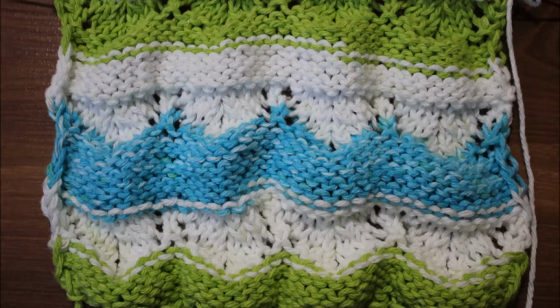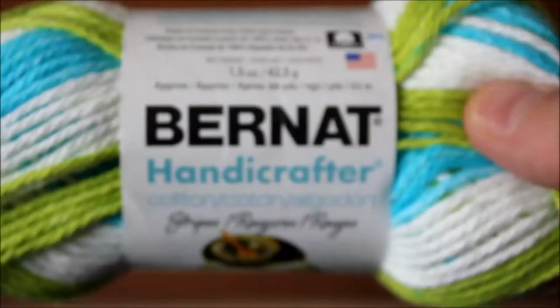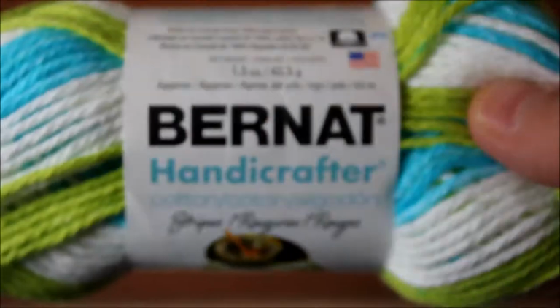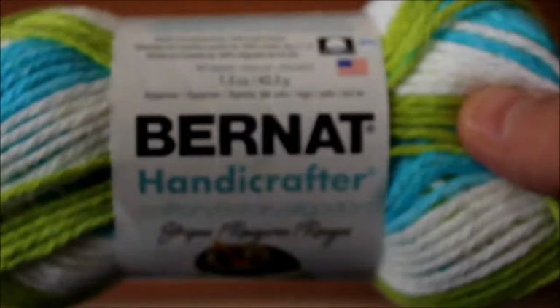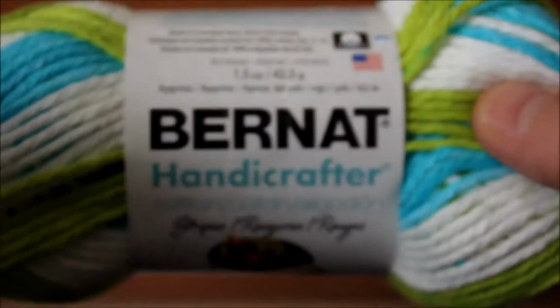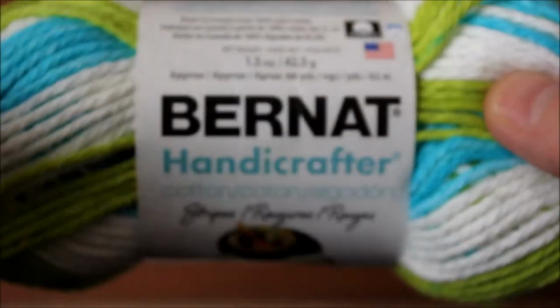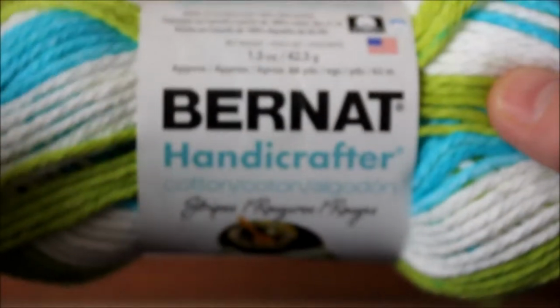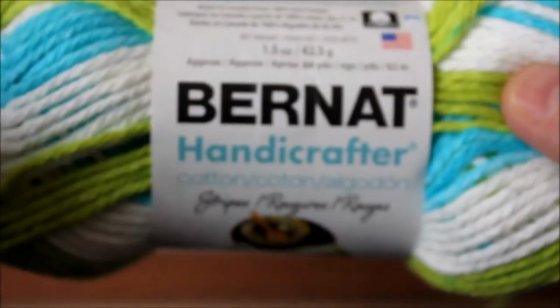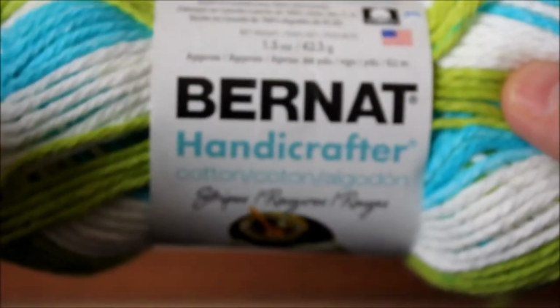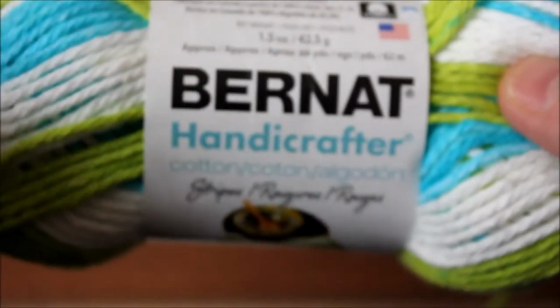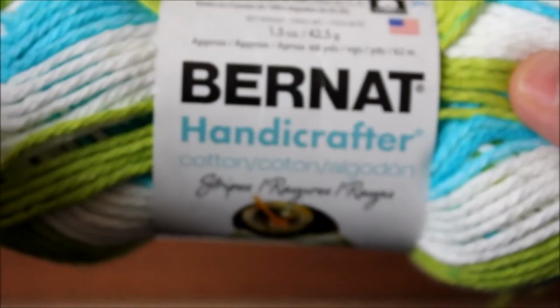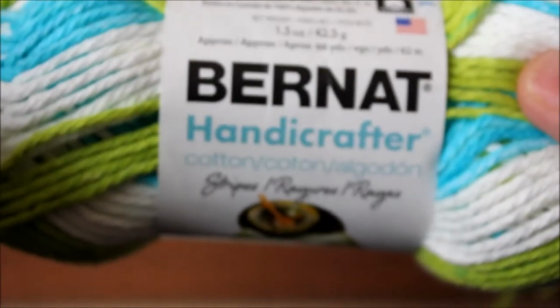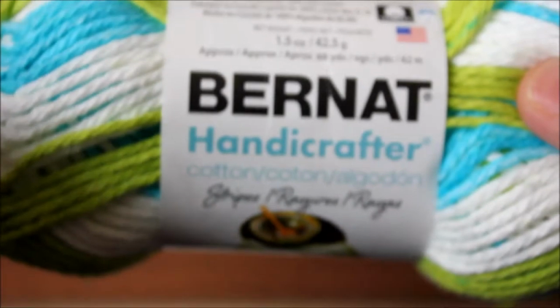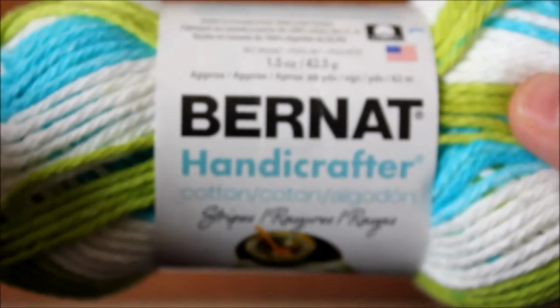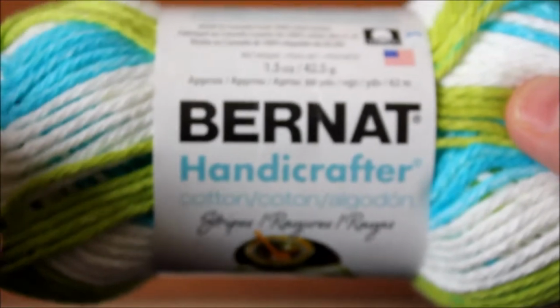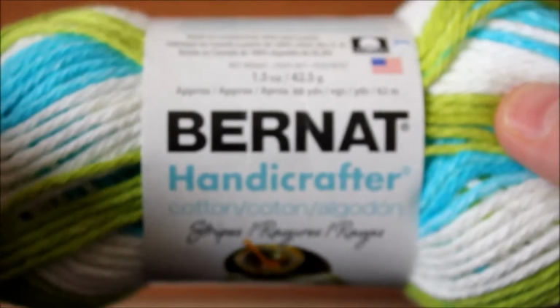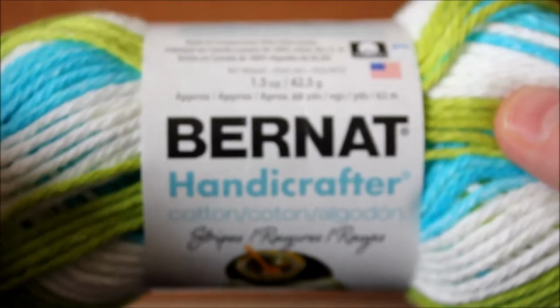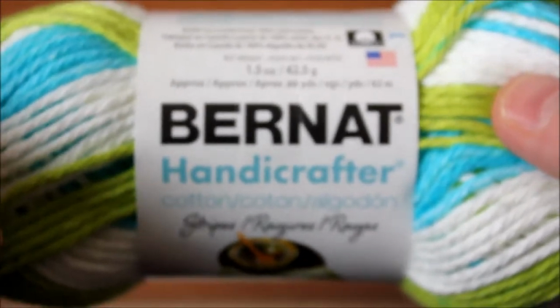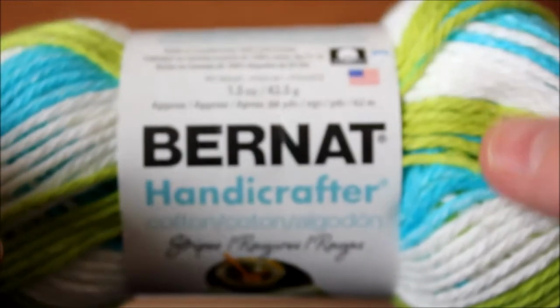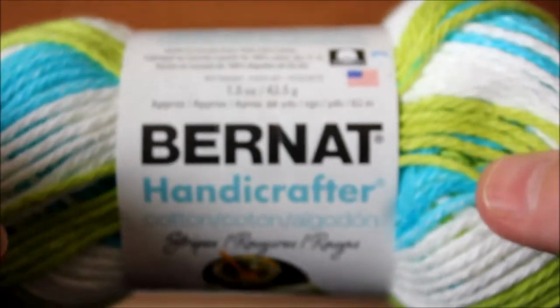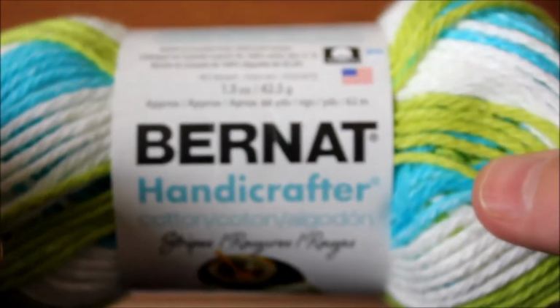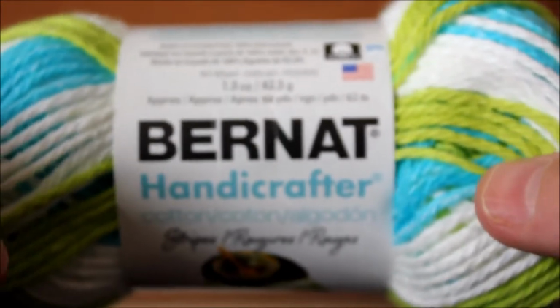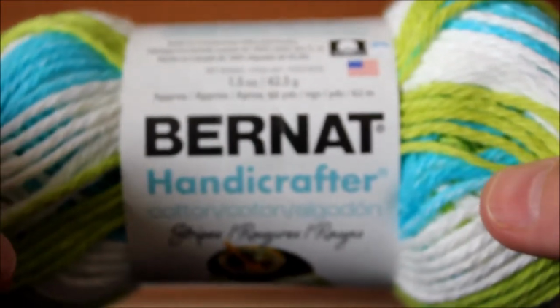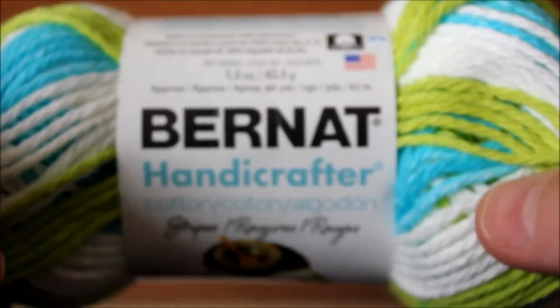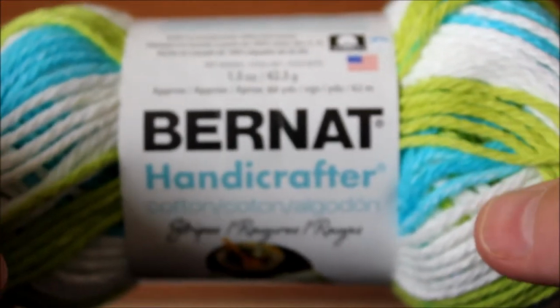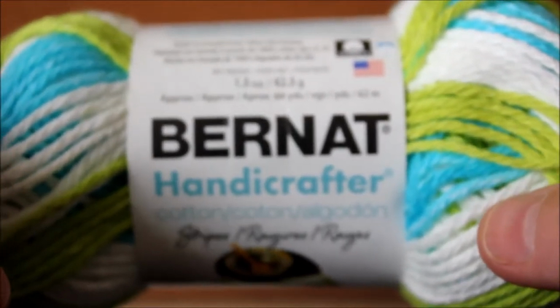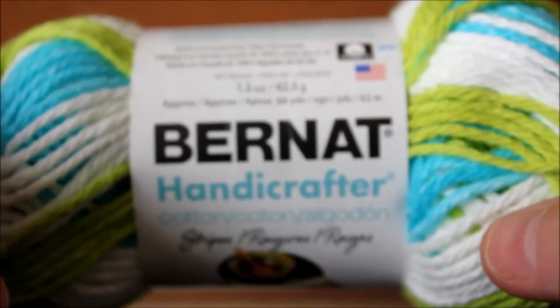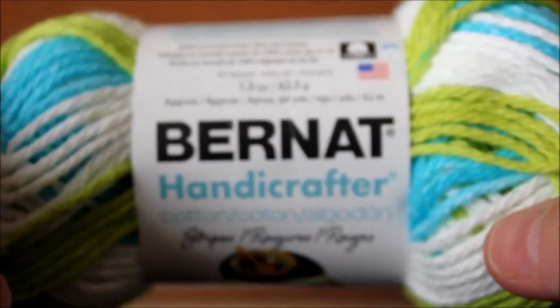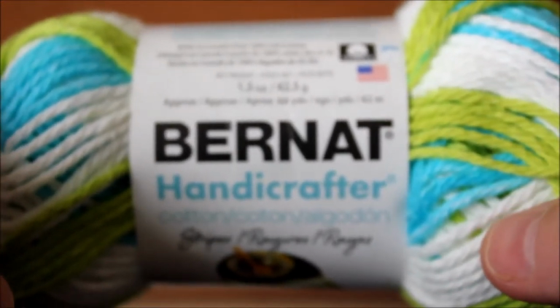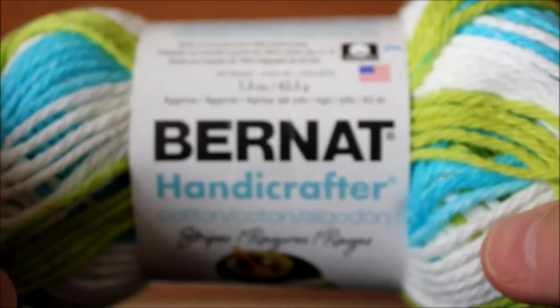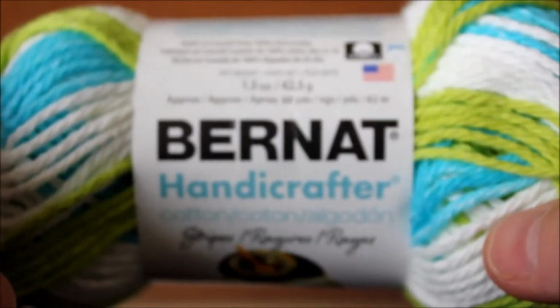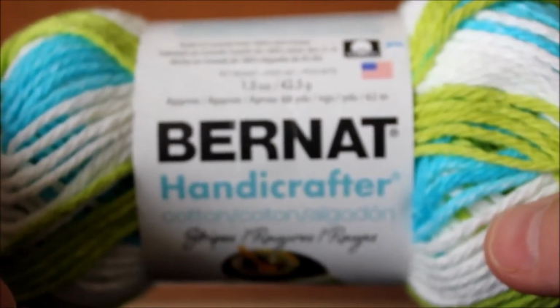Hi, this is Frida. Welcome to my channel. Today I will be demonstrating a new stitch.